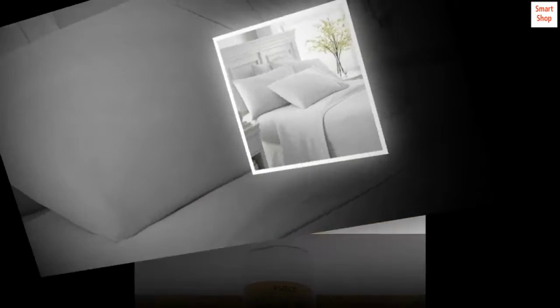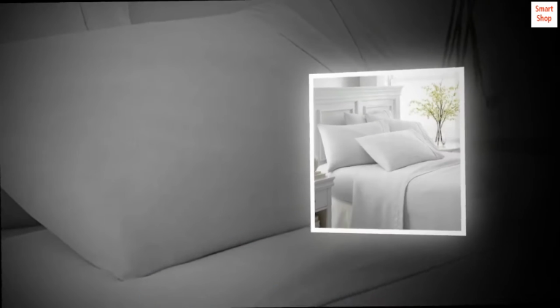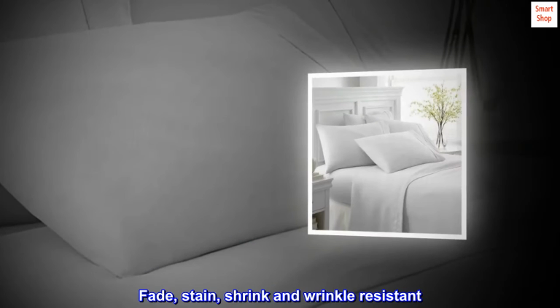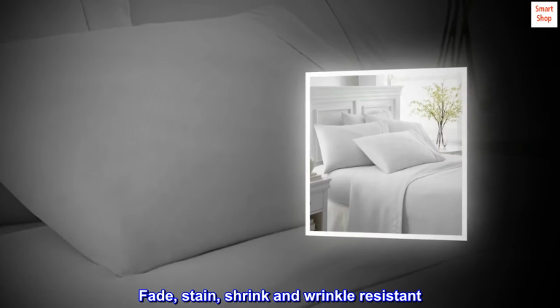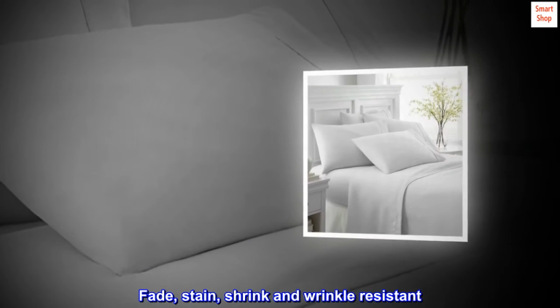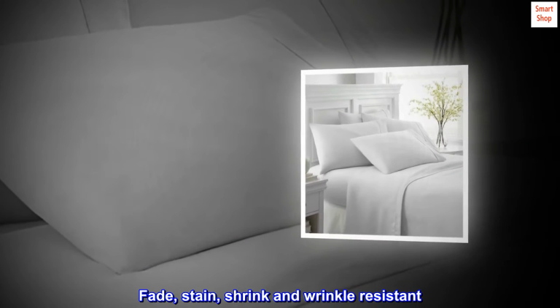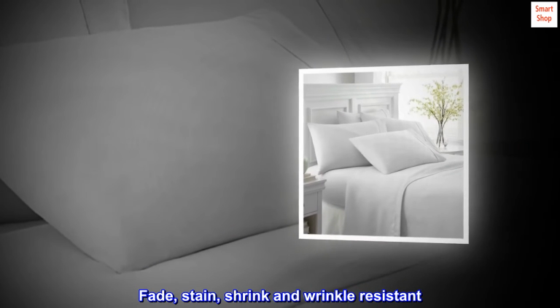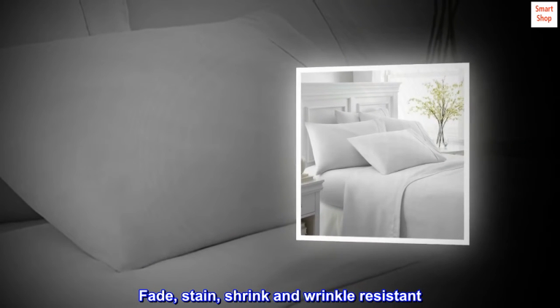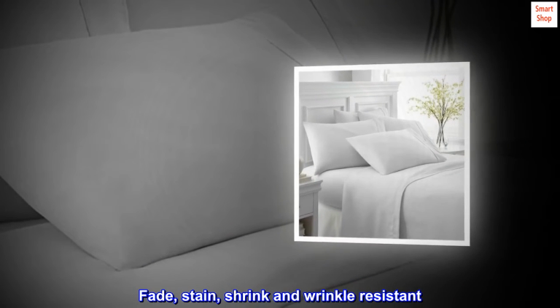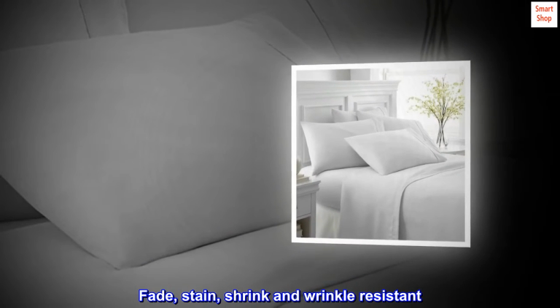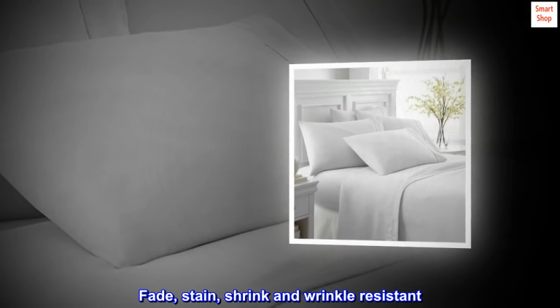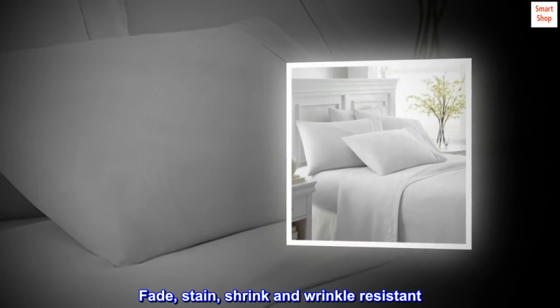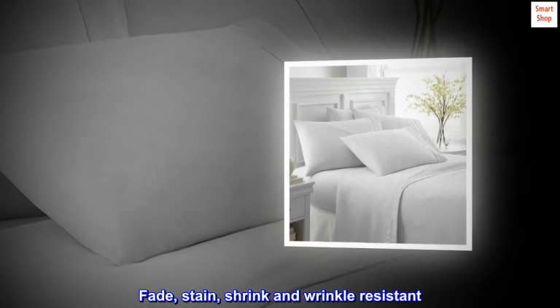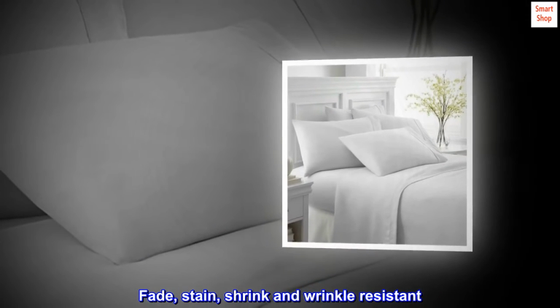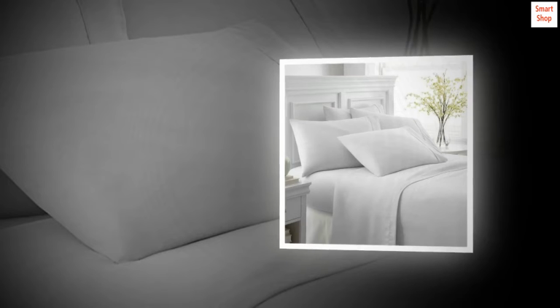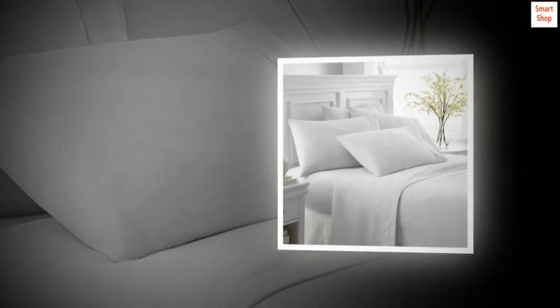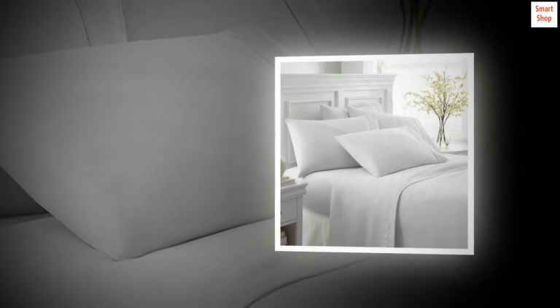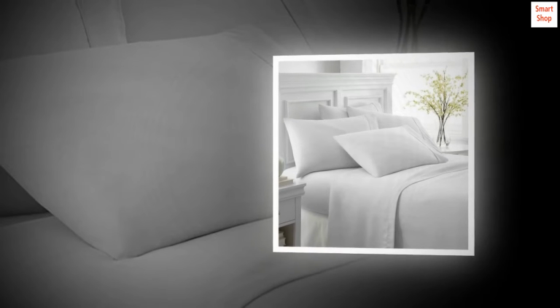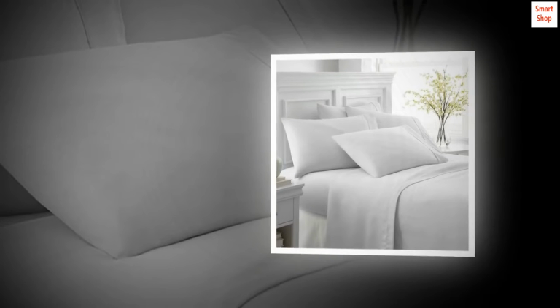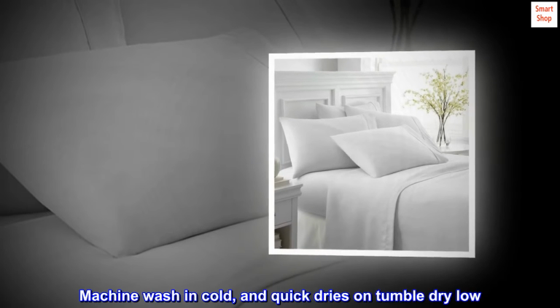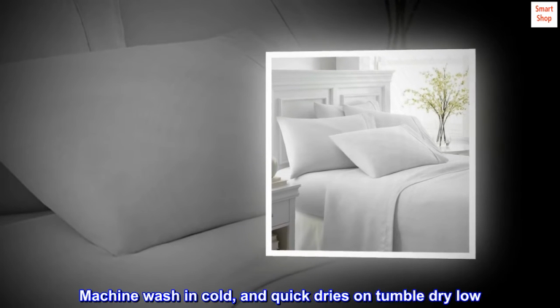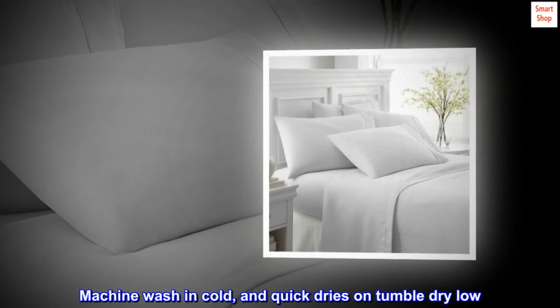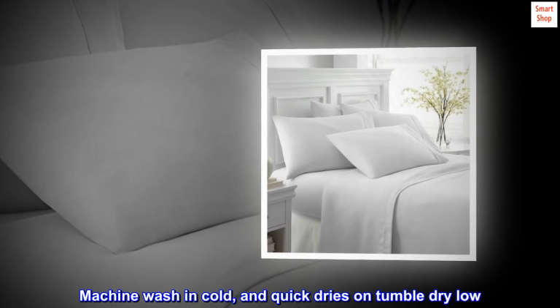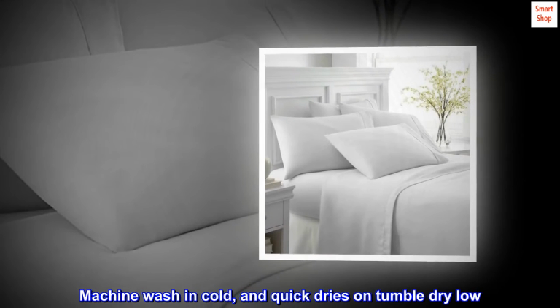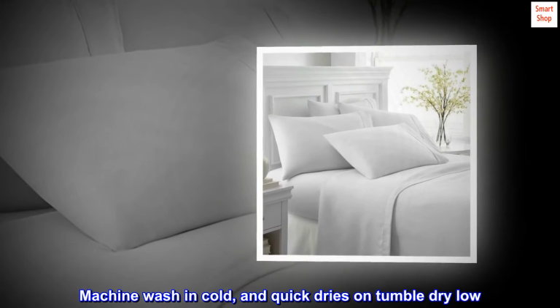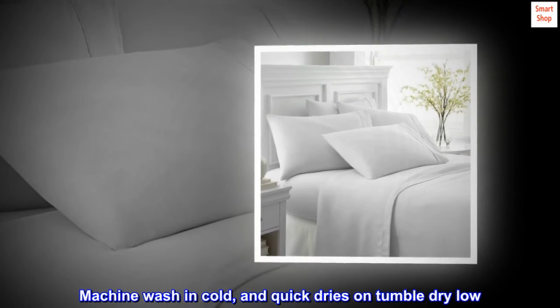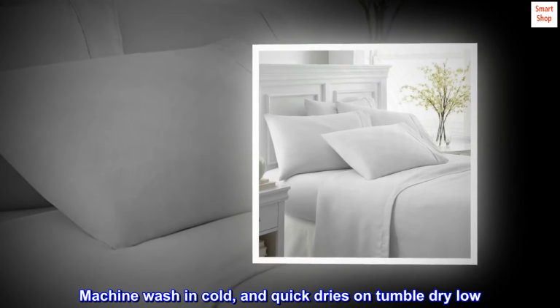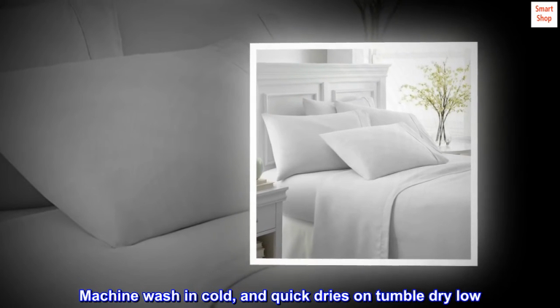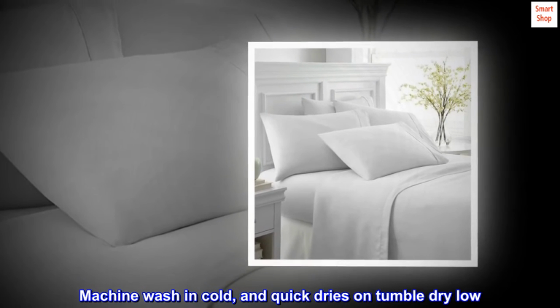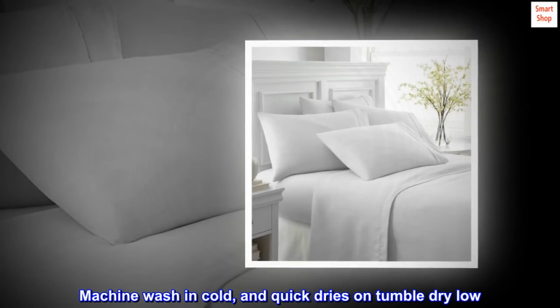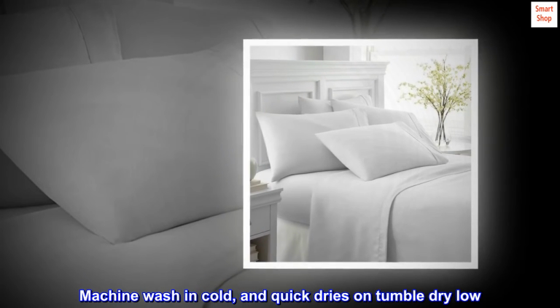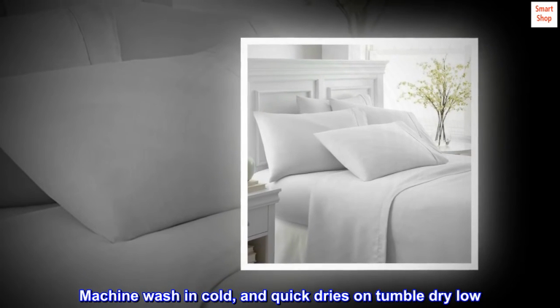Fade, stain, shrink, and wrinkle resistant. Machine wash in cold and quick dries on tumble dry low.